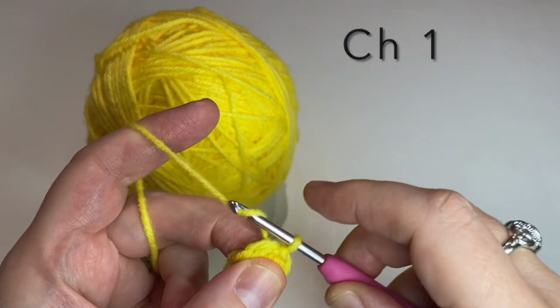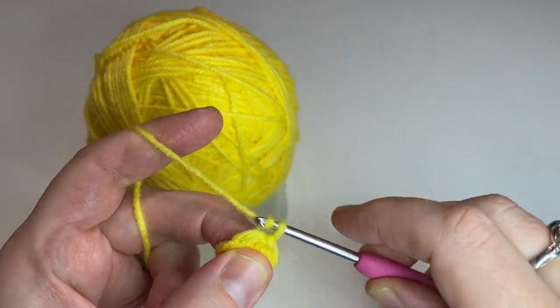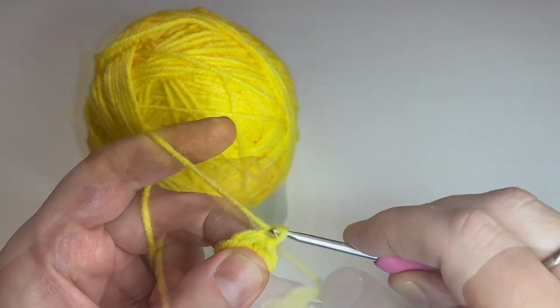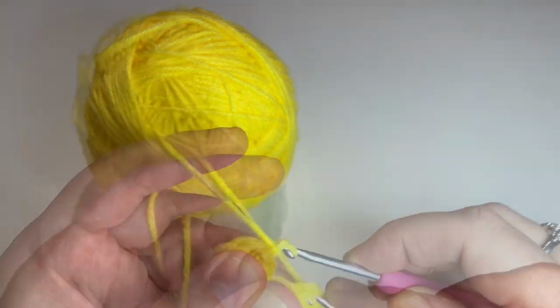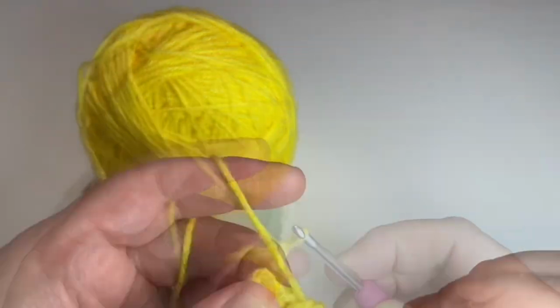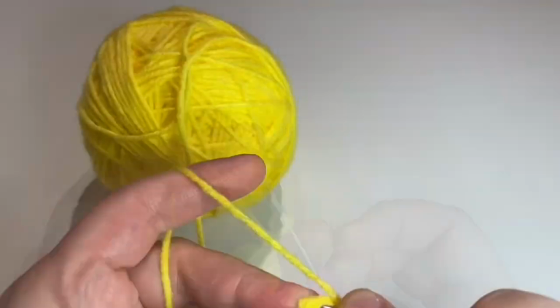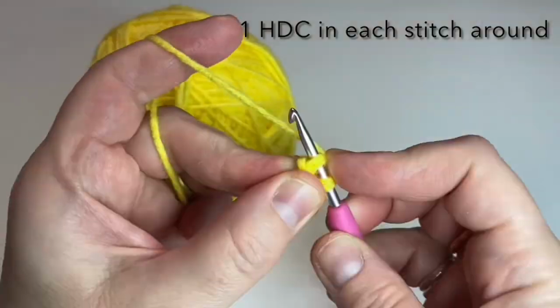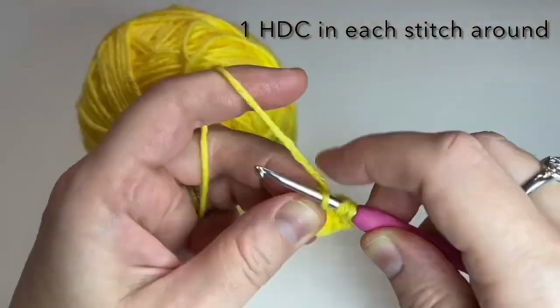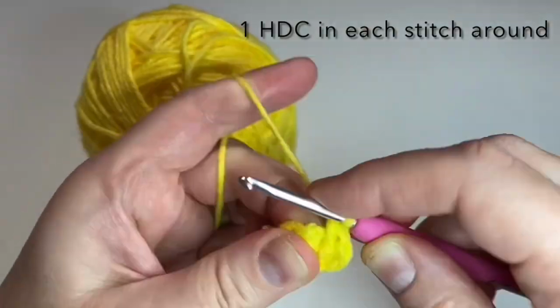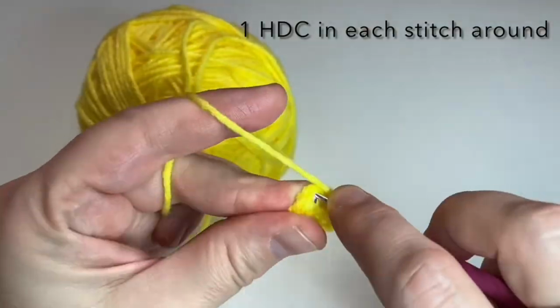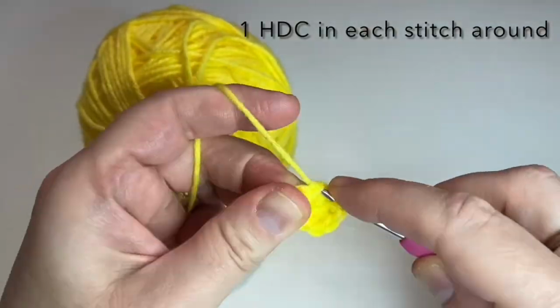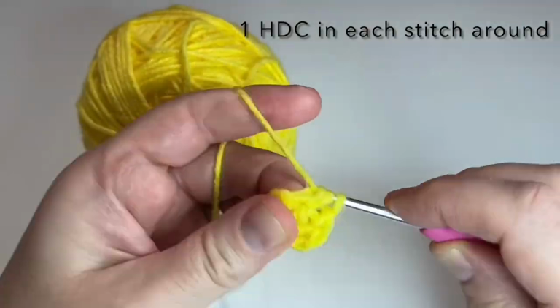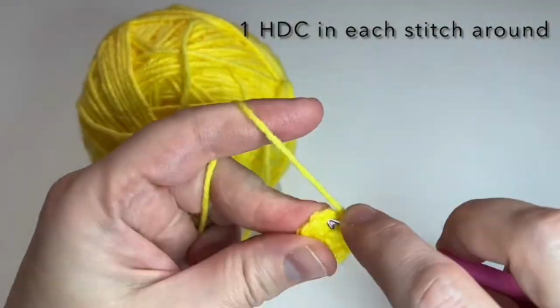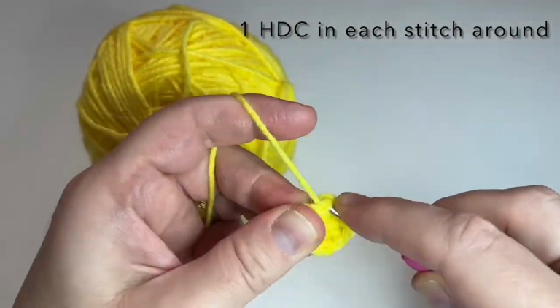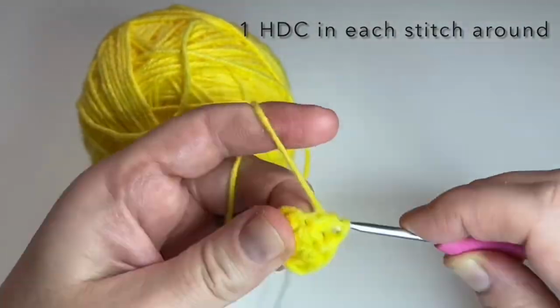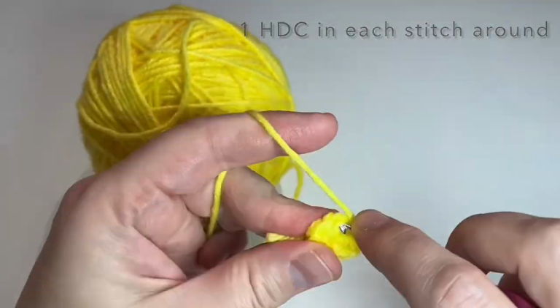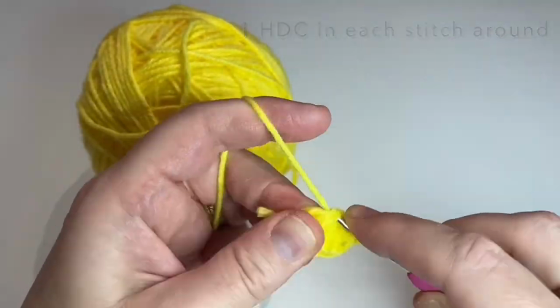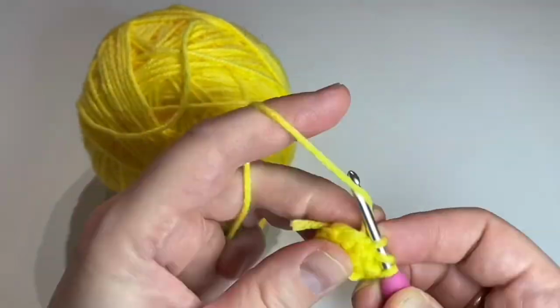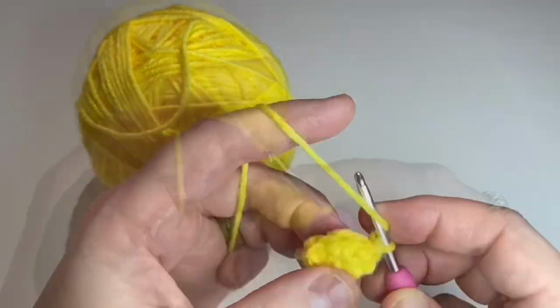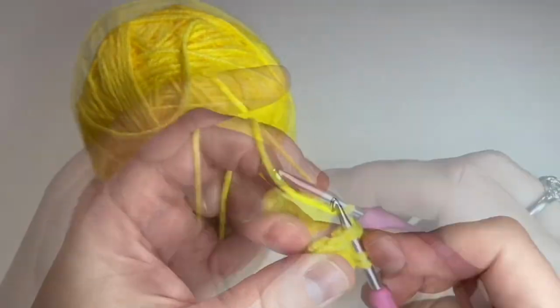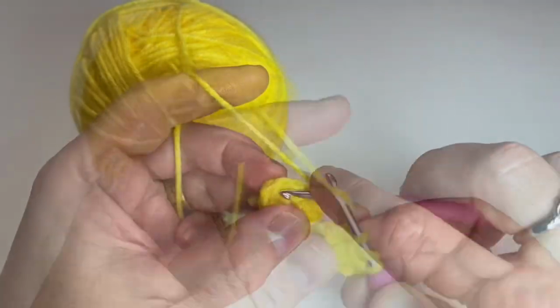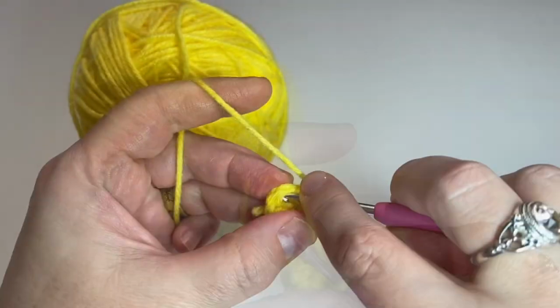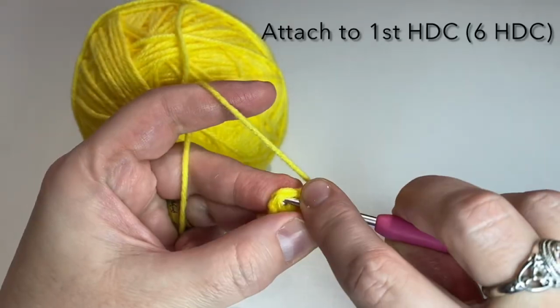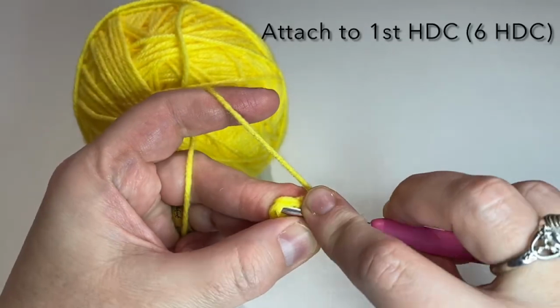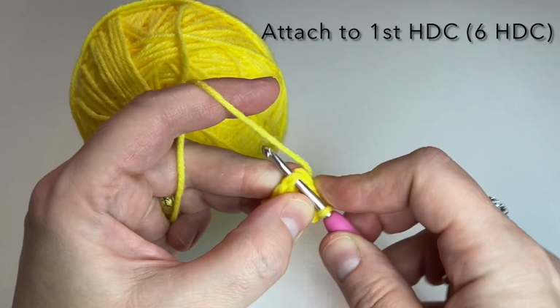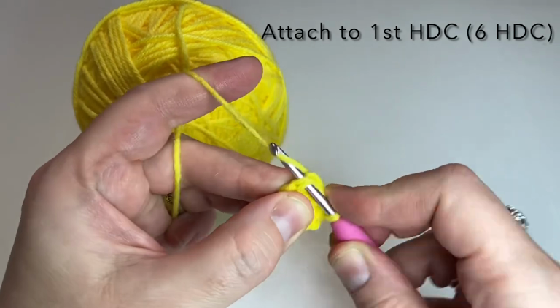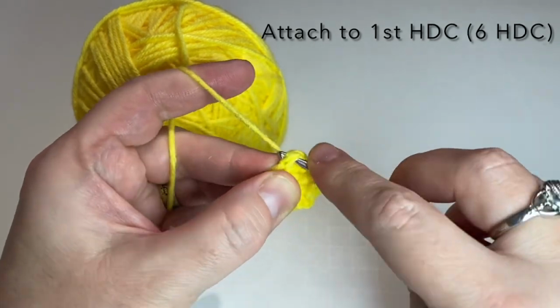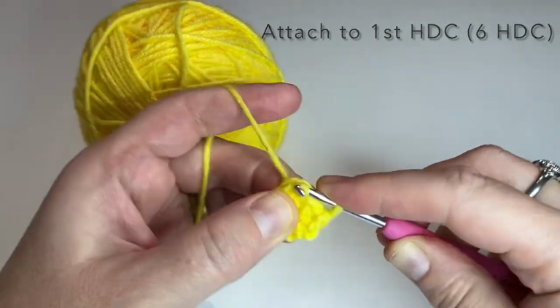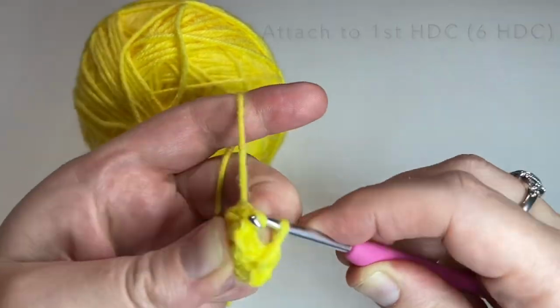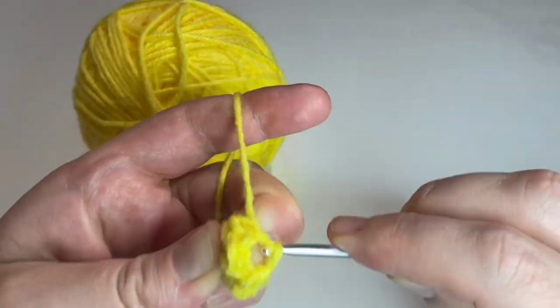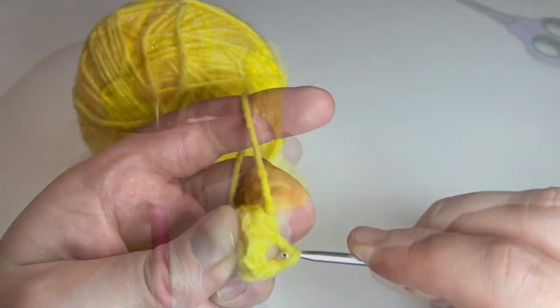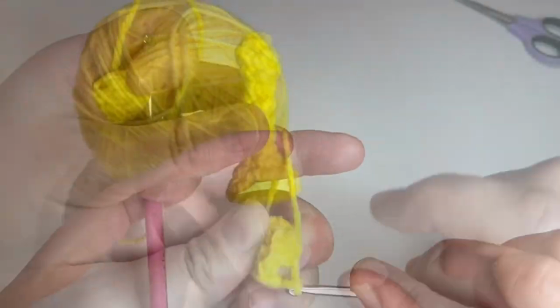Chain one, one half double crochet in each stitch around. Attach to the first half double crochet with a slip stitch.